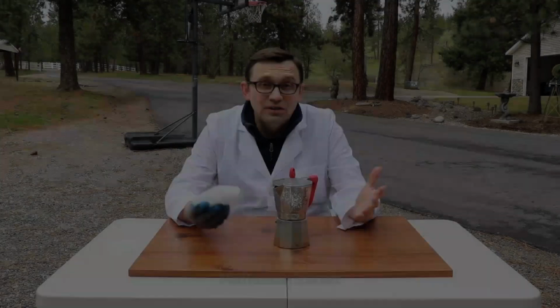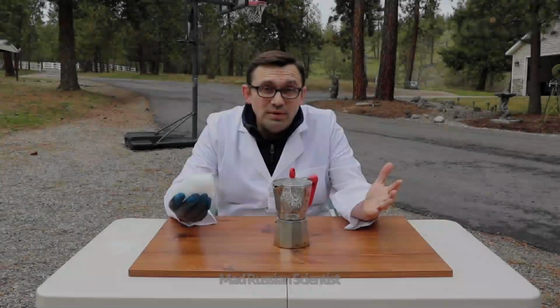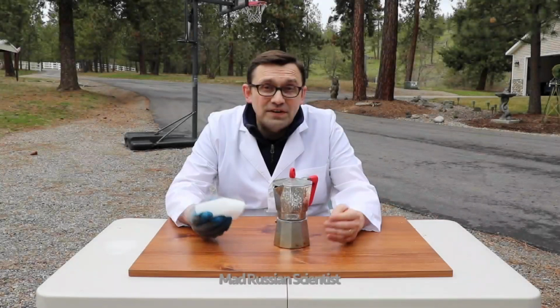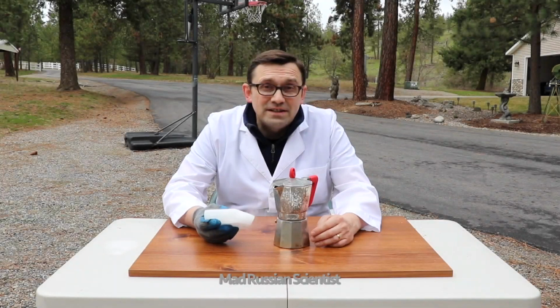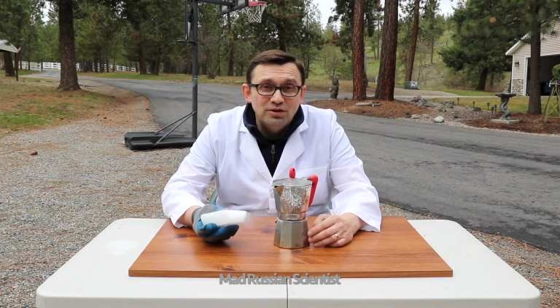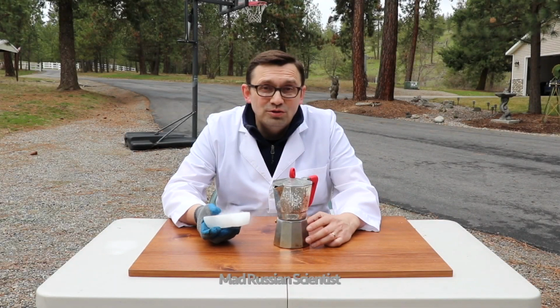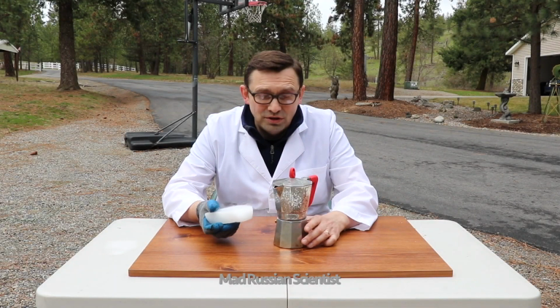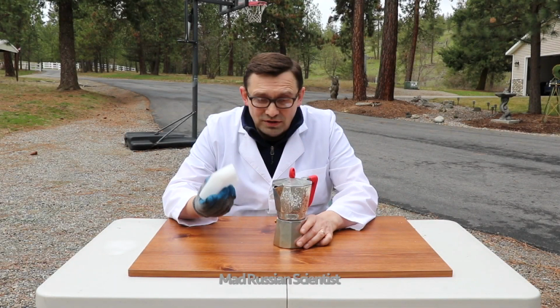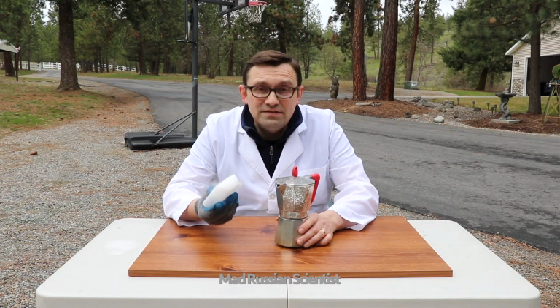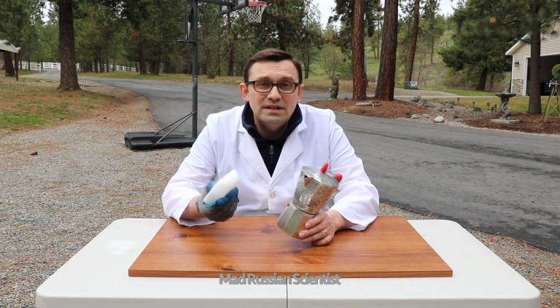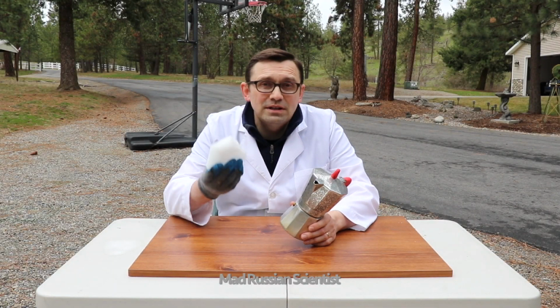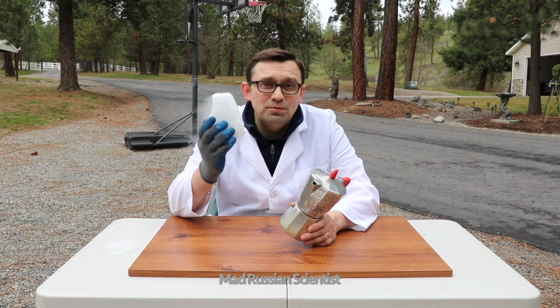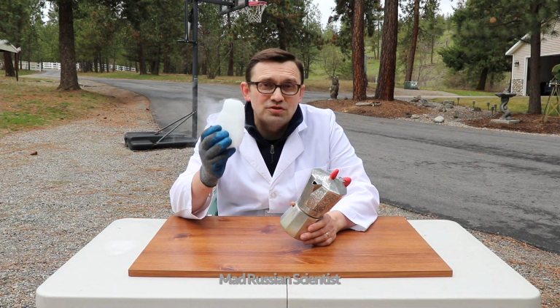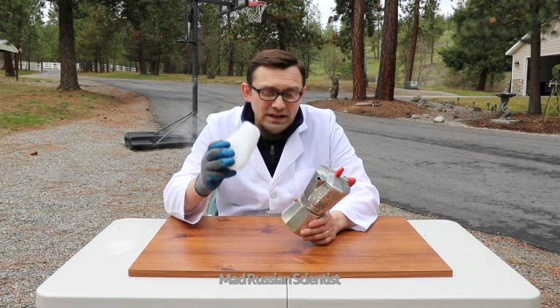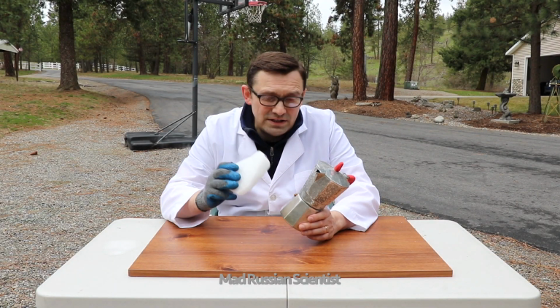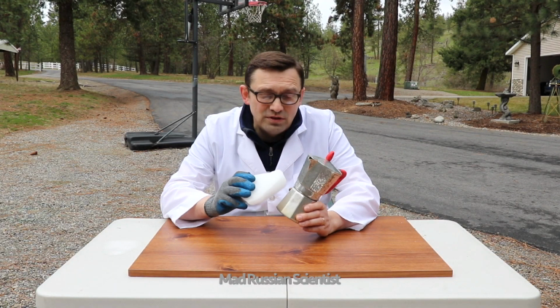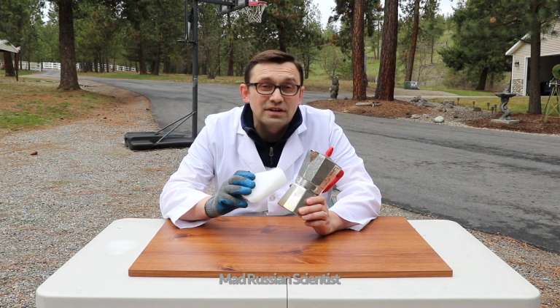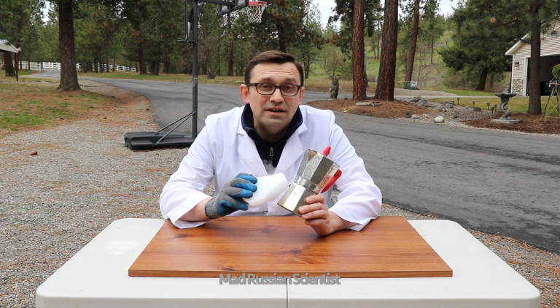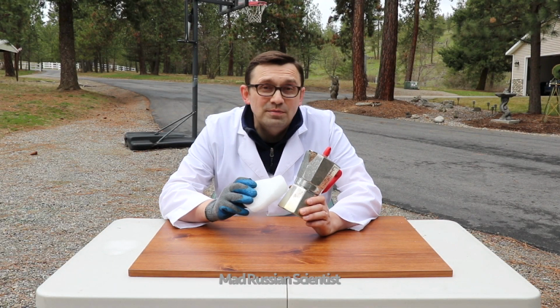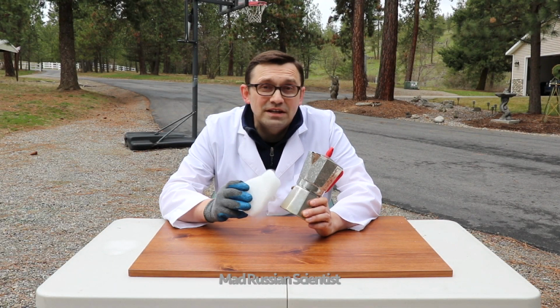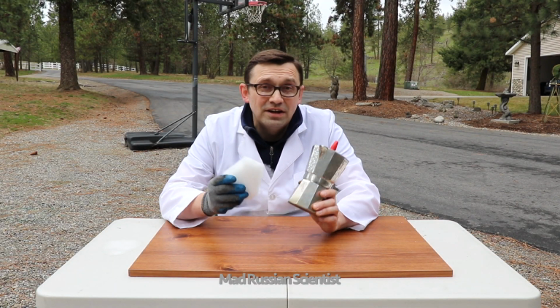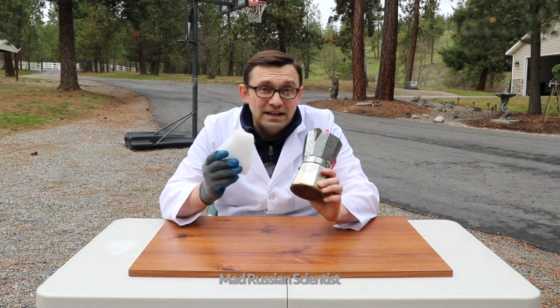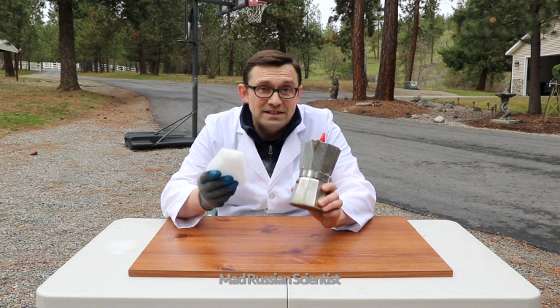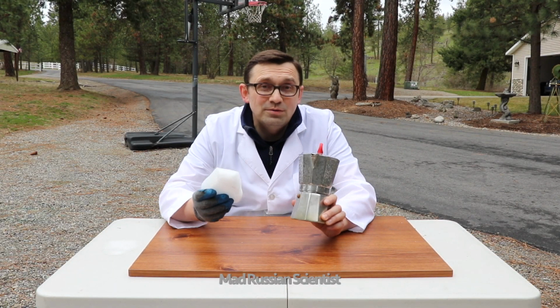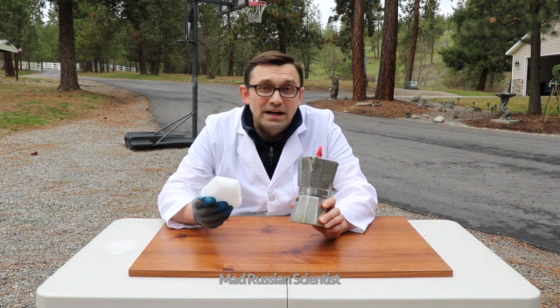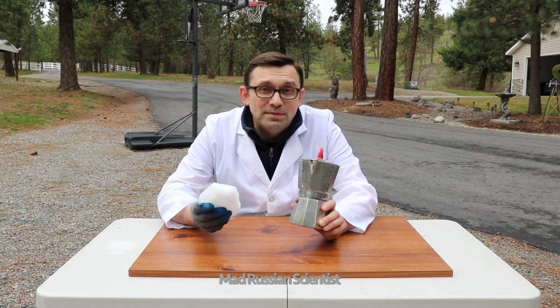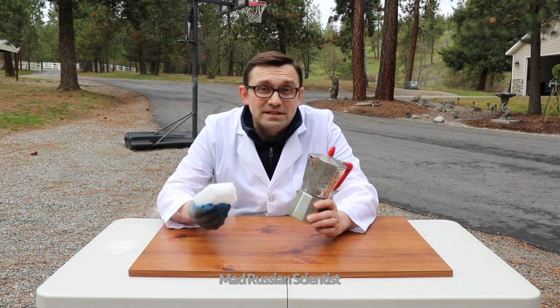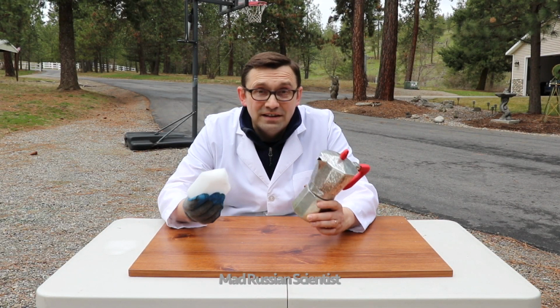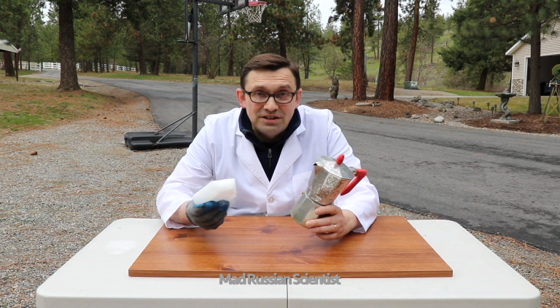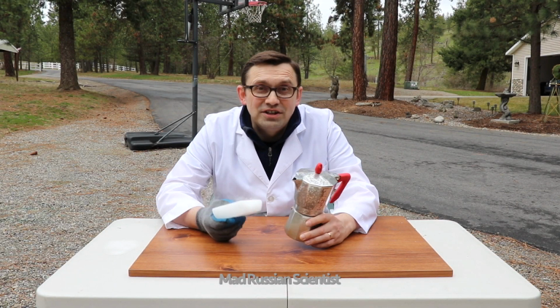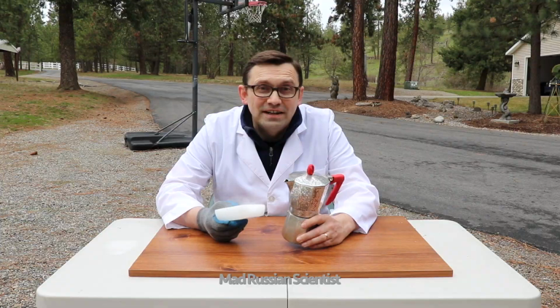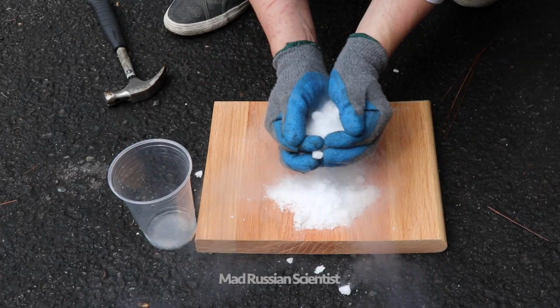Hello my friends, how y'all doing? In today's video I'm gonna put dry ice into the coffee maker and see what happens. Let's check it out.